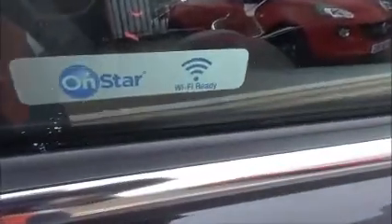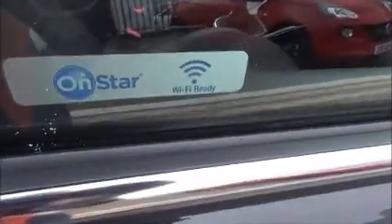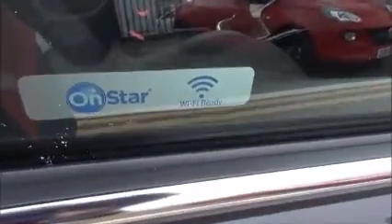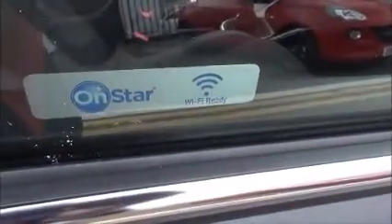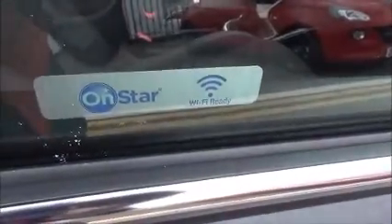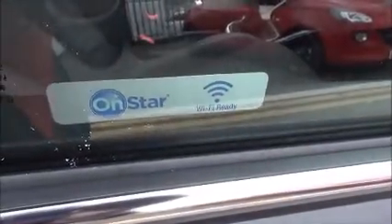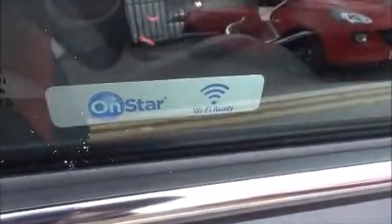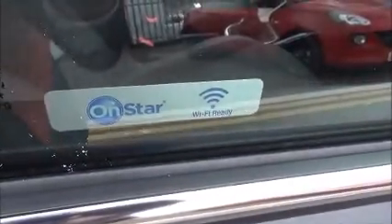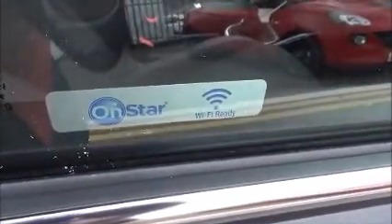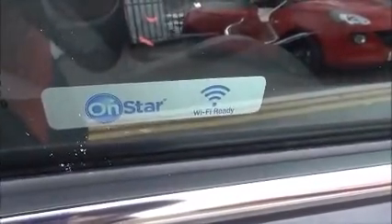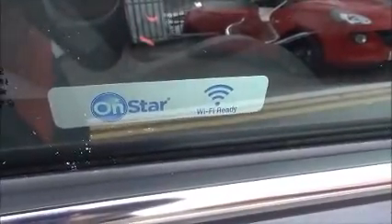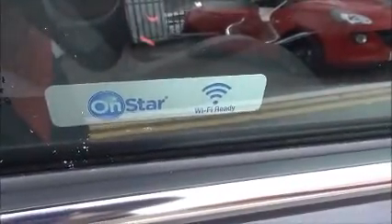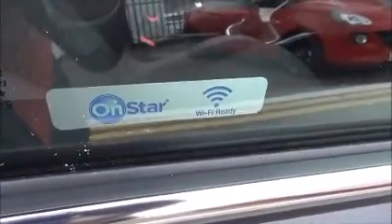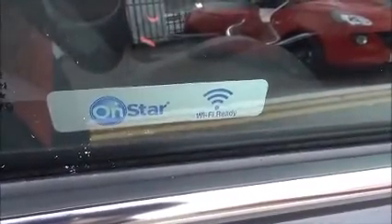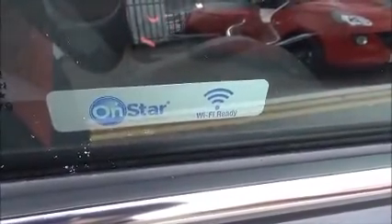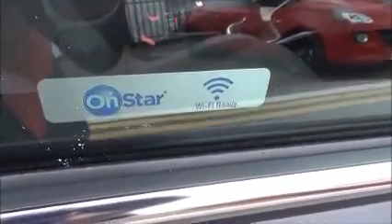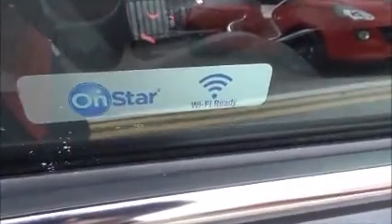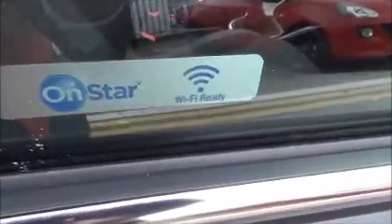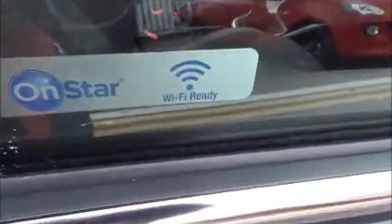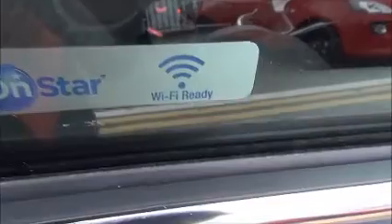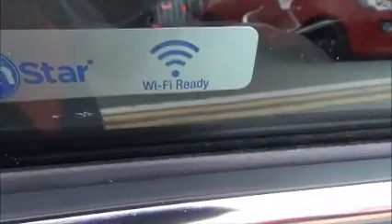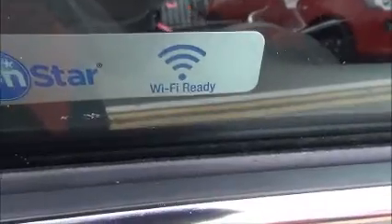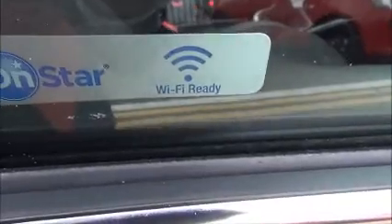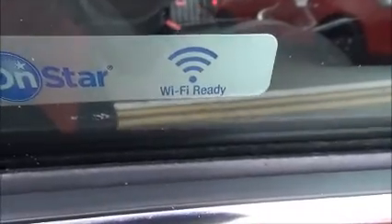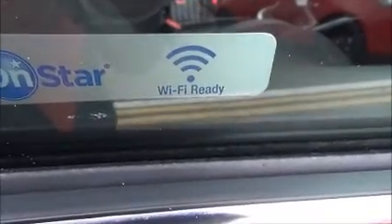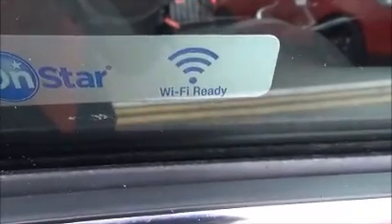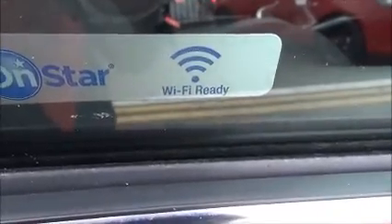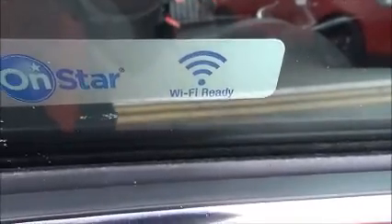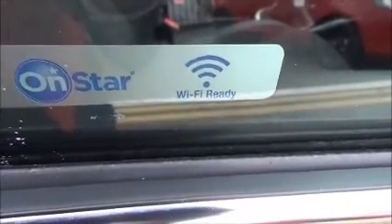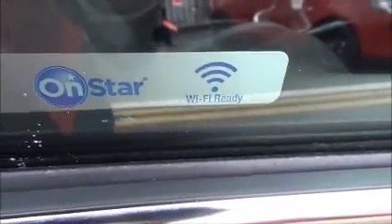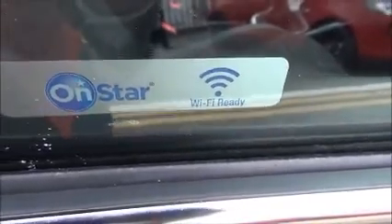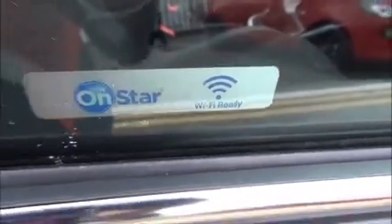This vehicle is OnStar ready and also features Wi-Fi.